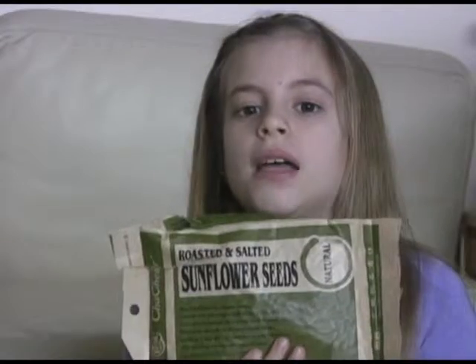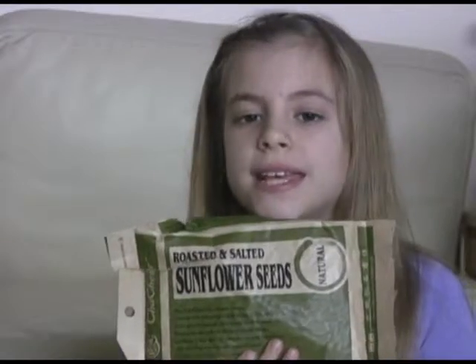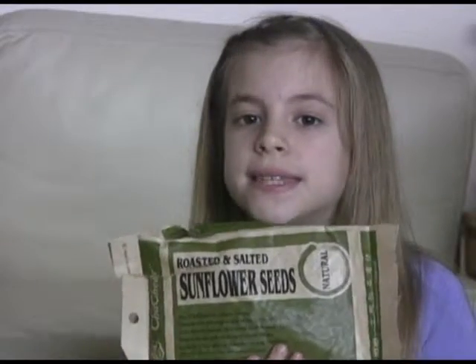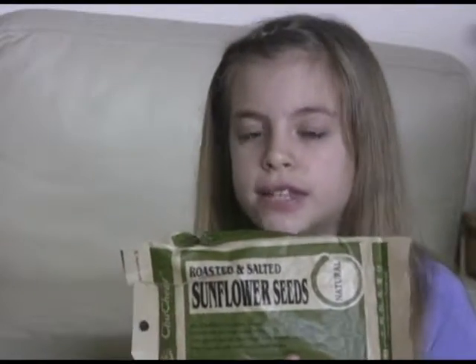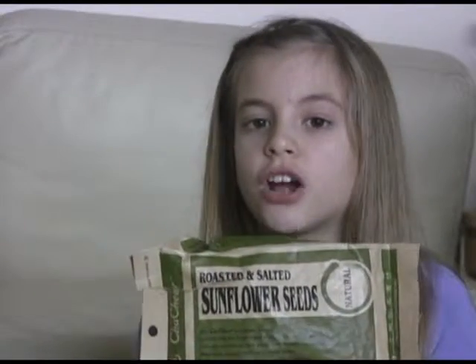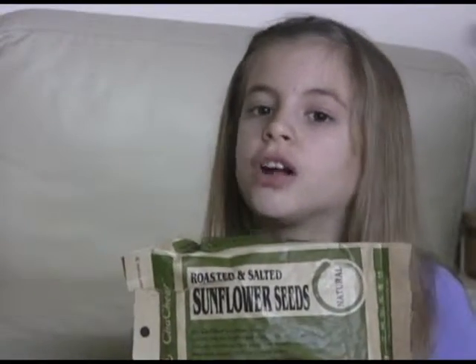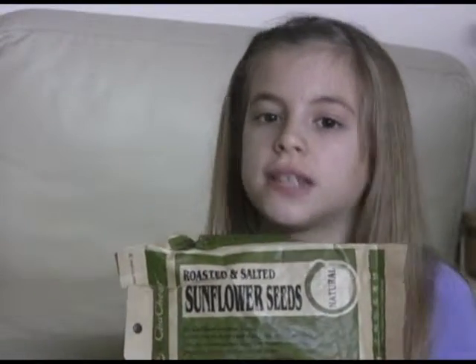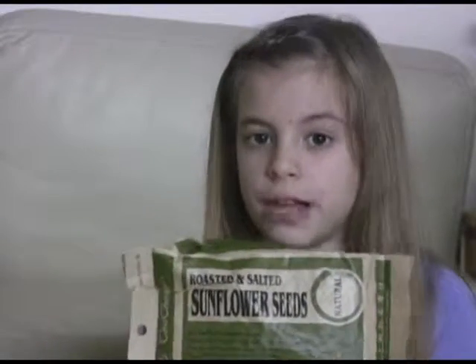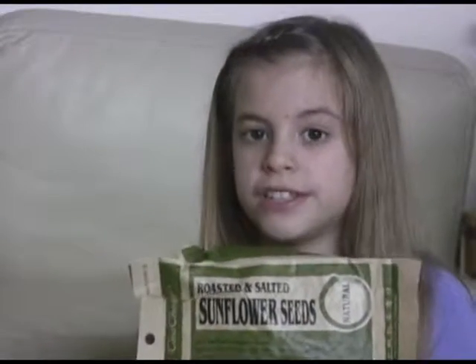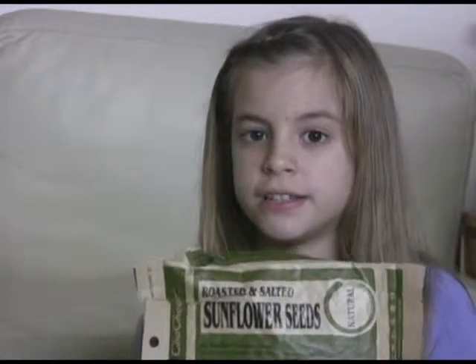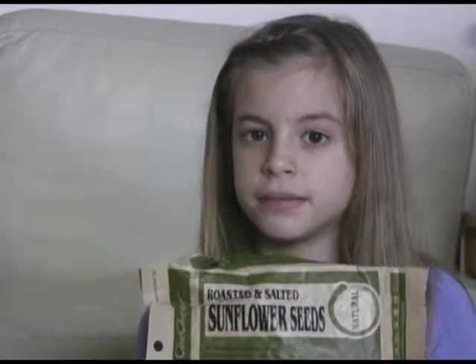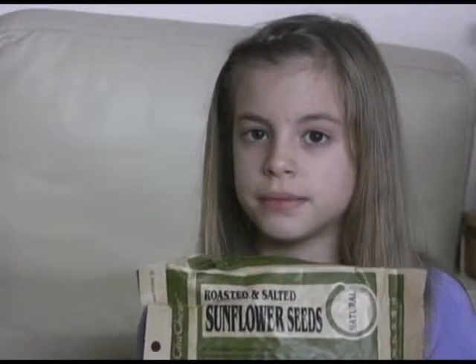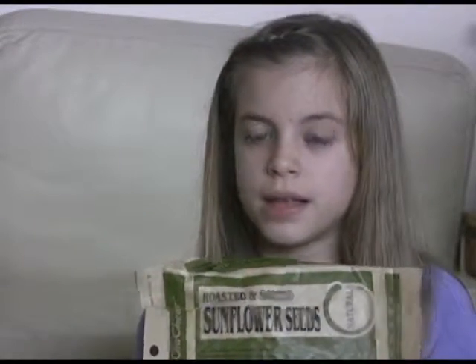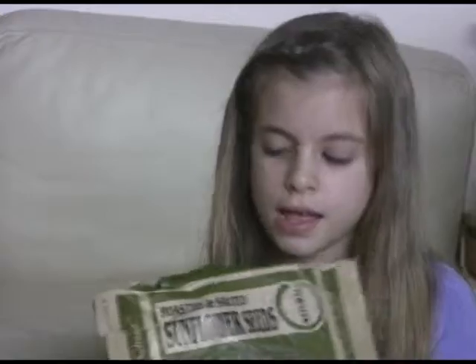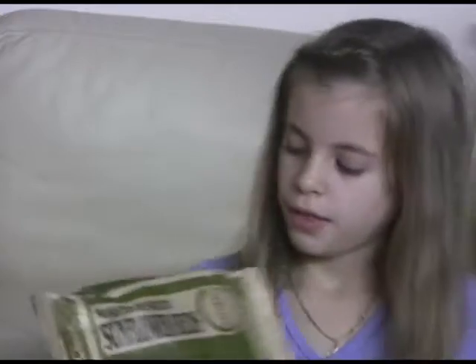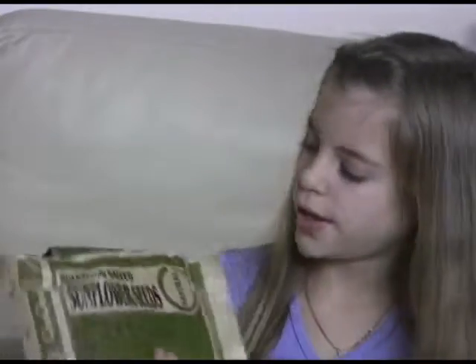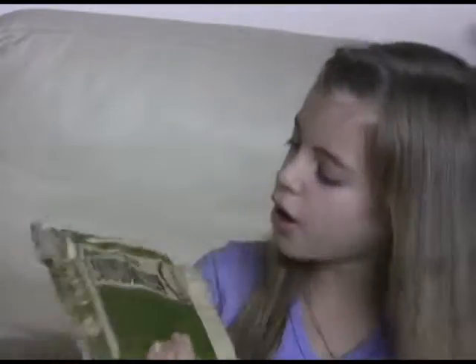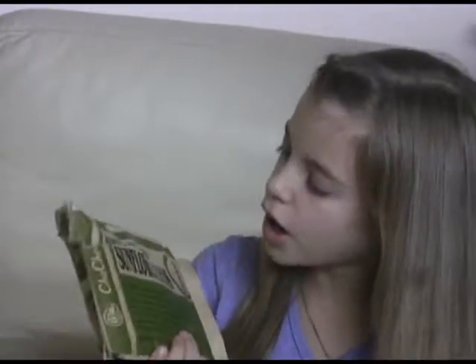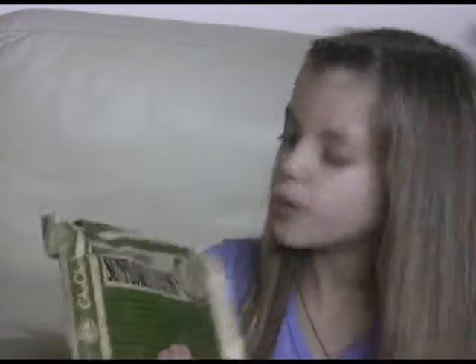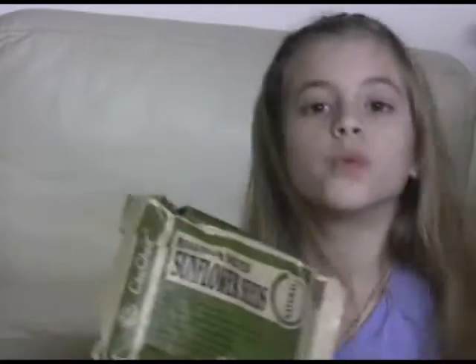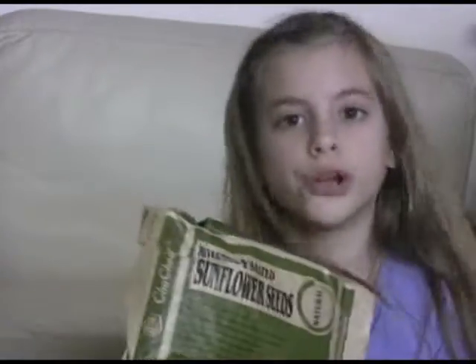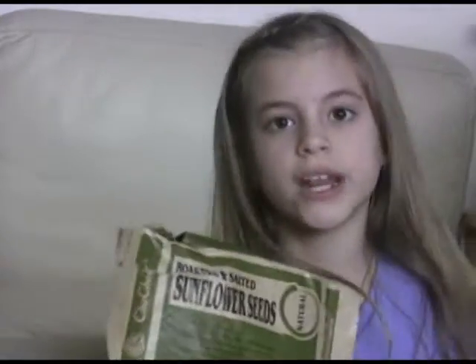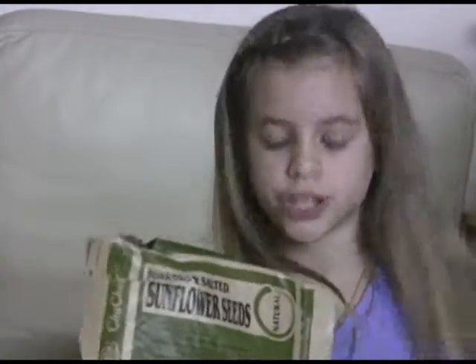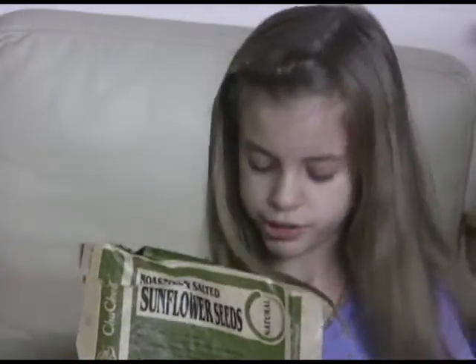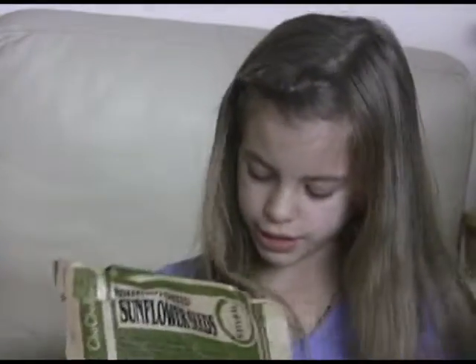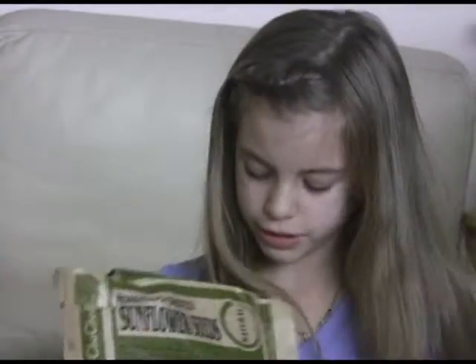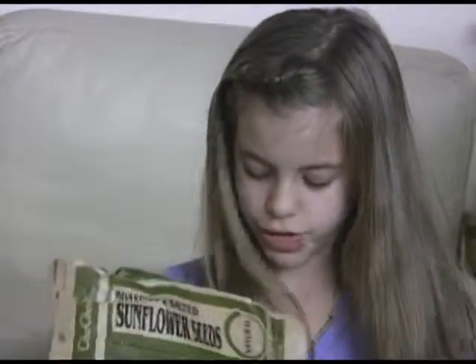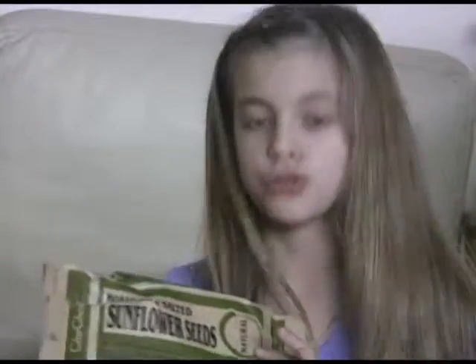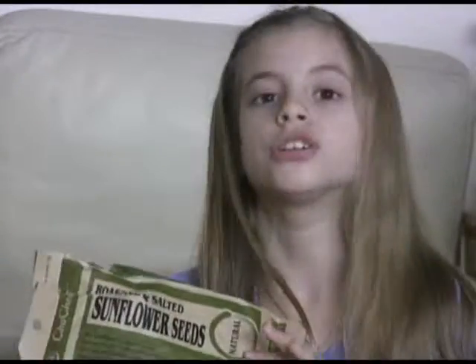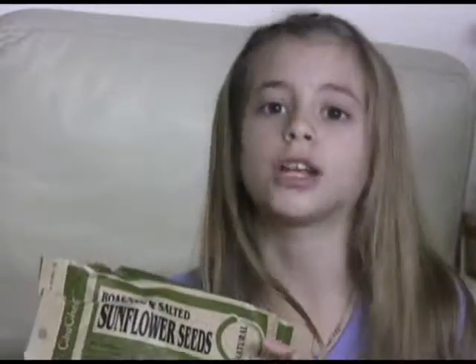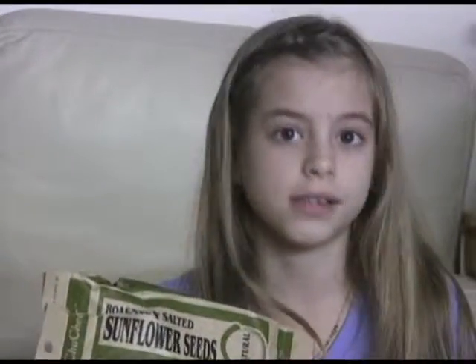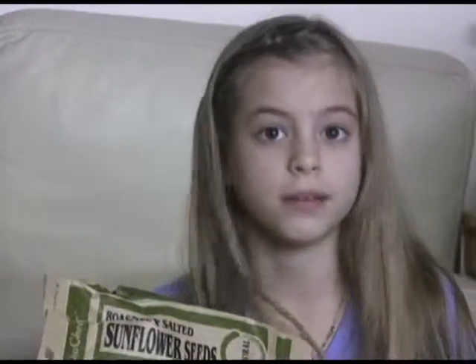These seeds are called sunflower seeds. They are roasted and salted and they are natural tiny seeds.